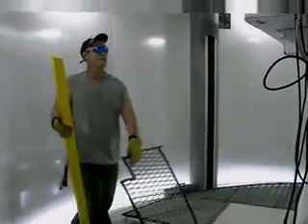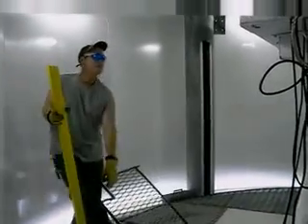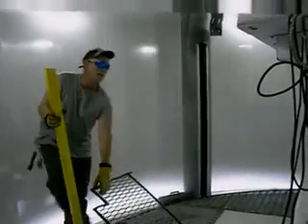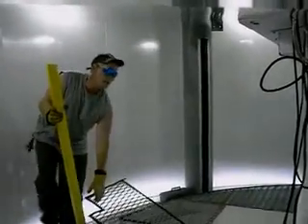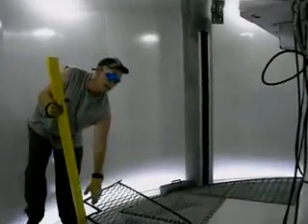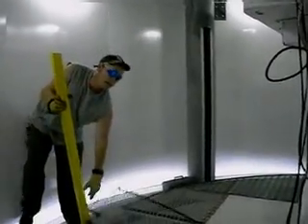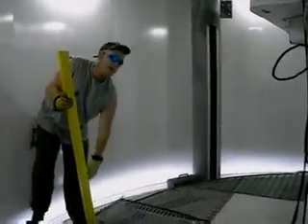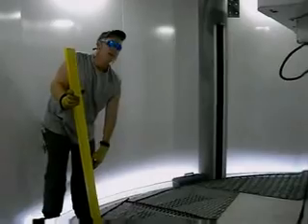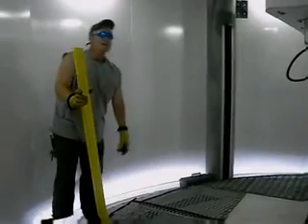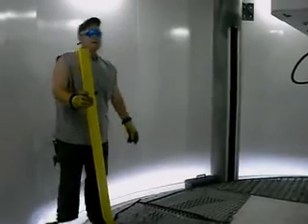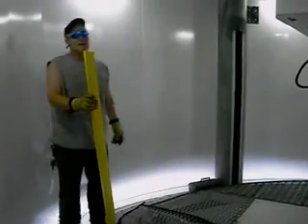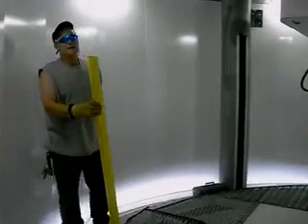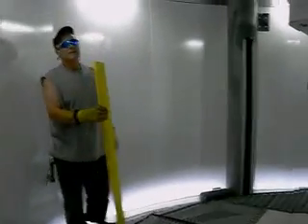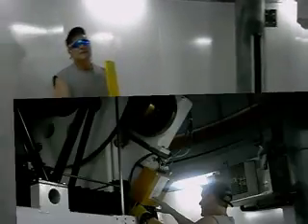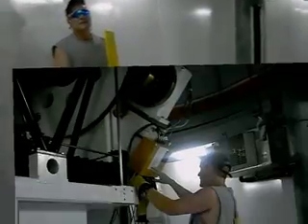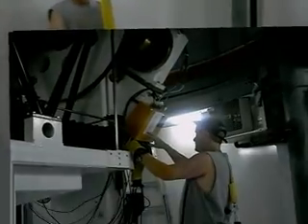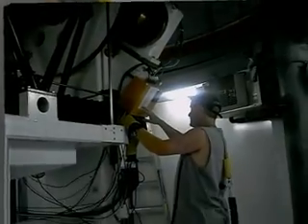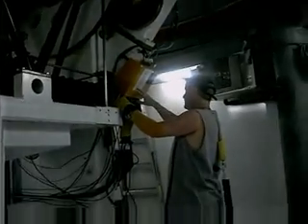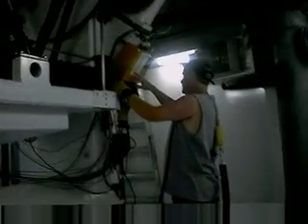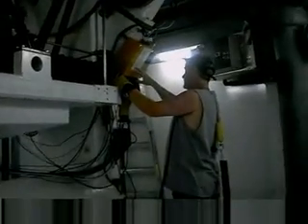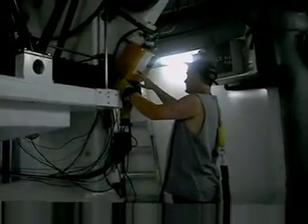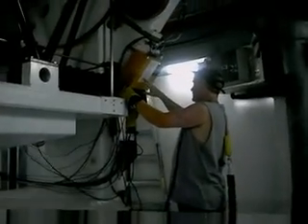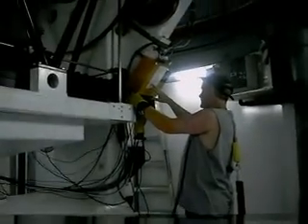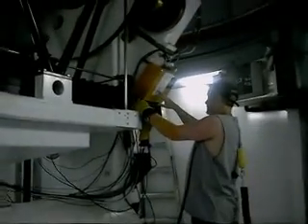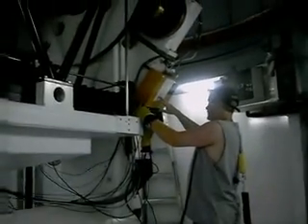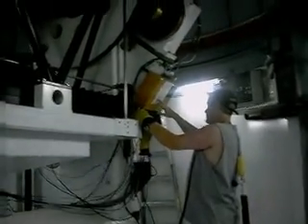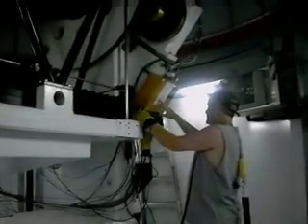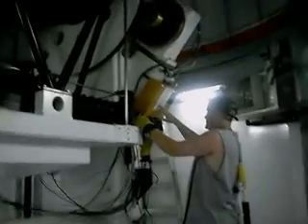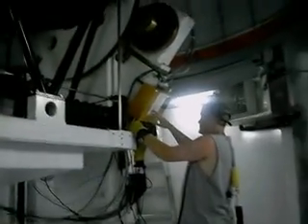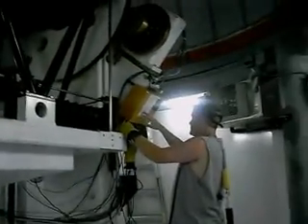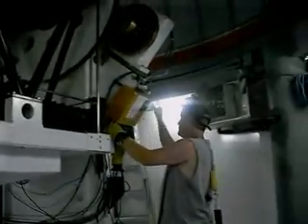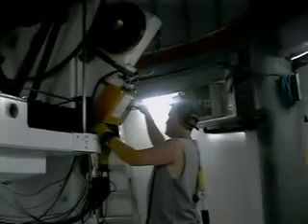There we go. Okay, wide angle, zoom out. We want the telescope down to 16 degrees.